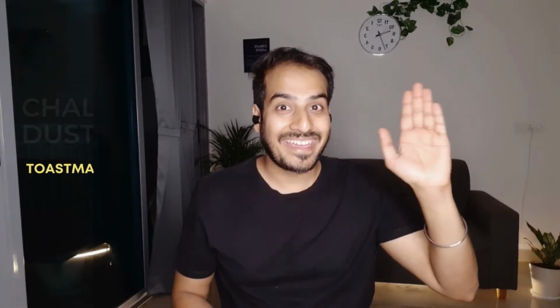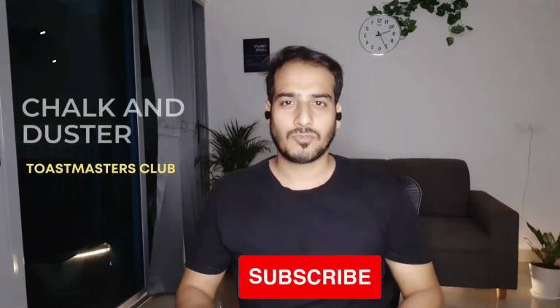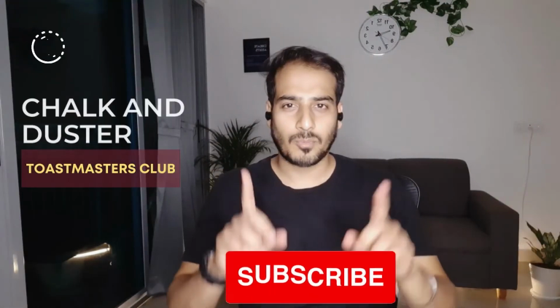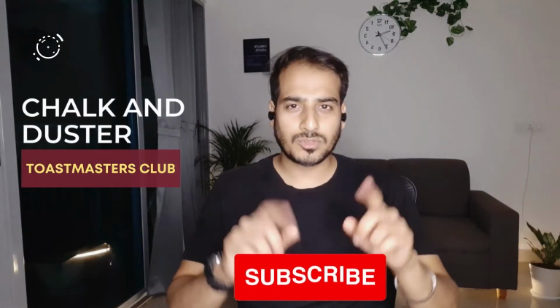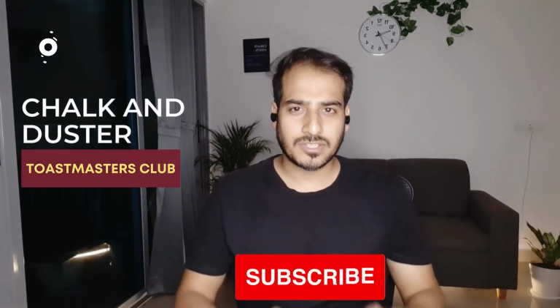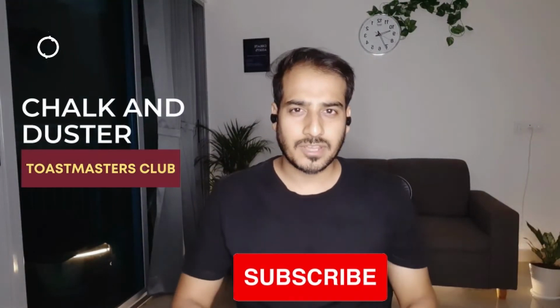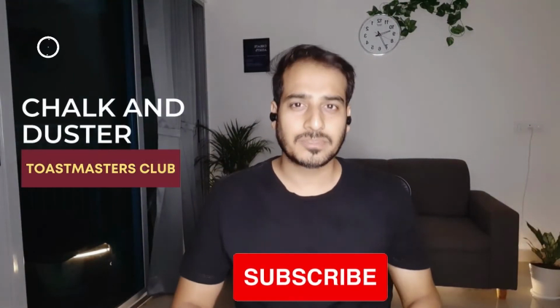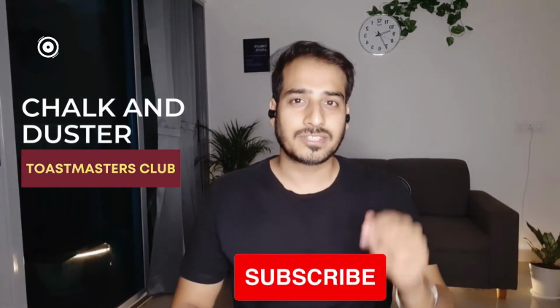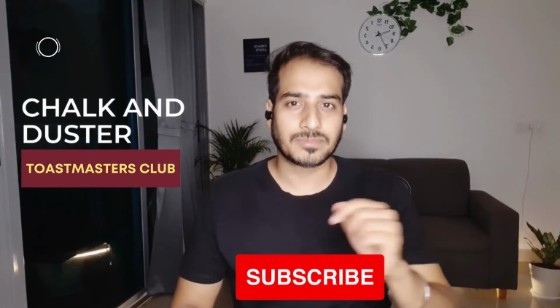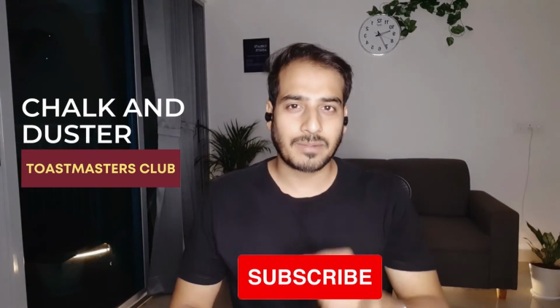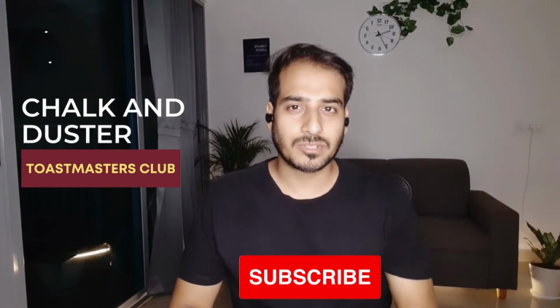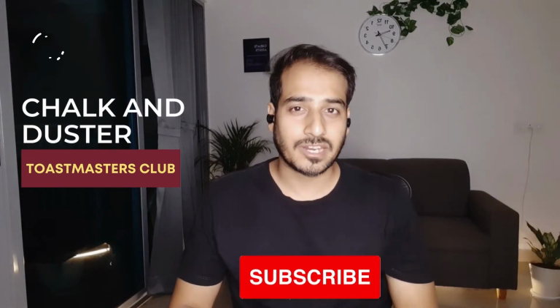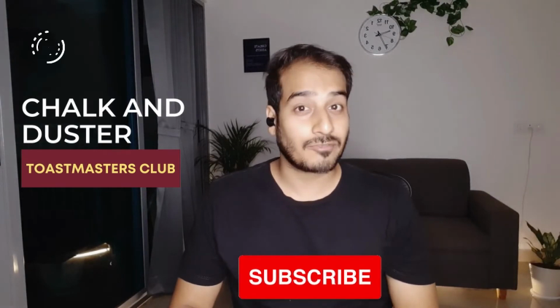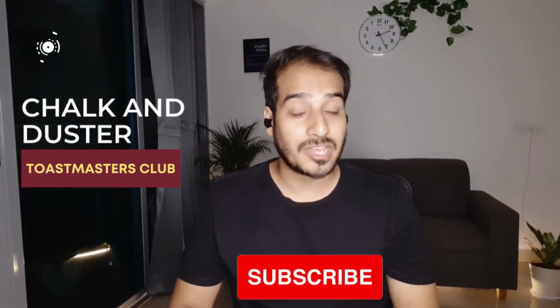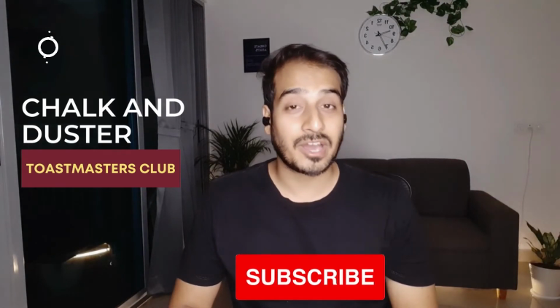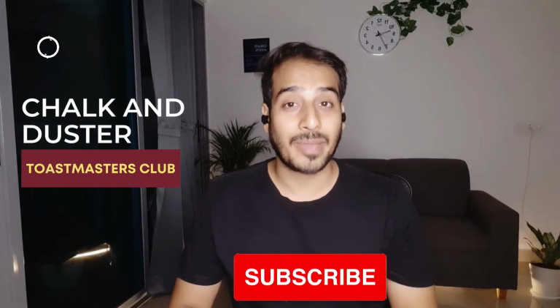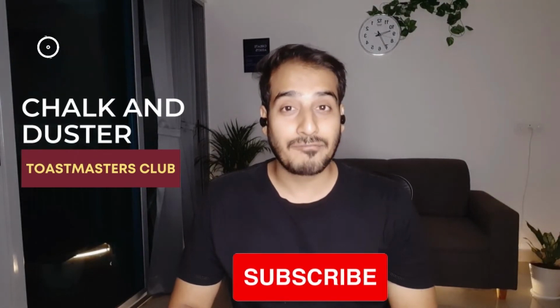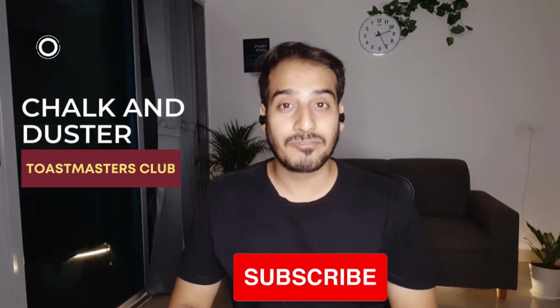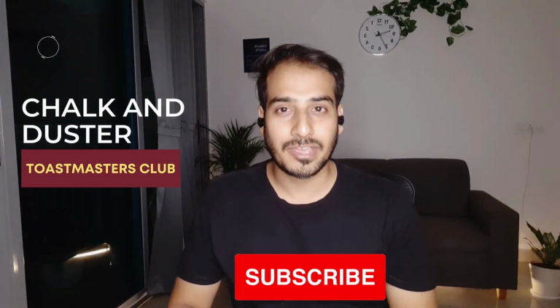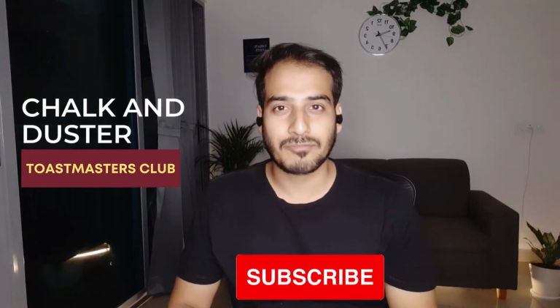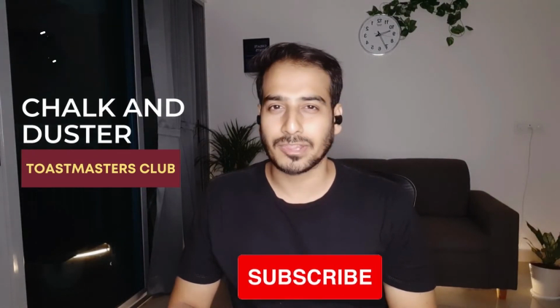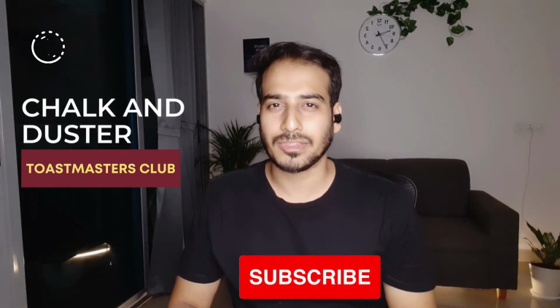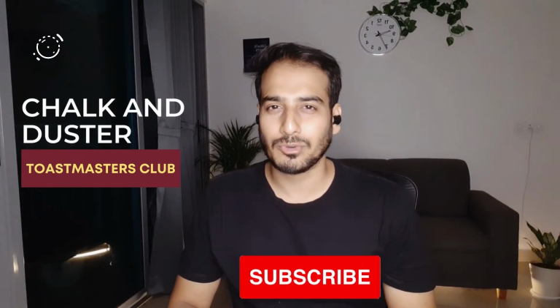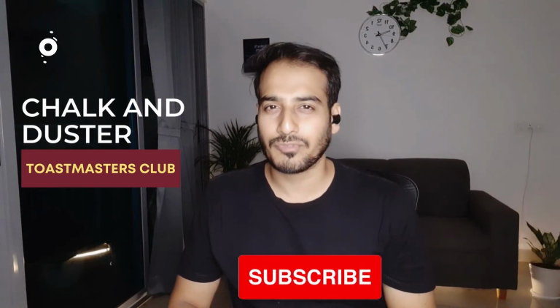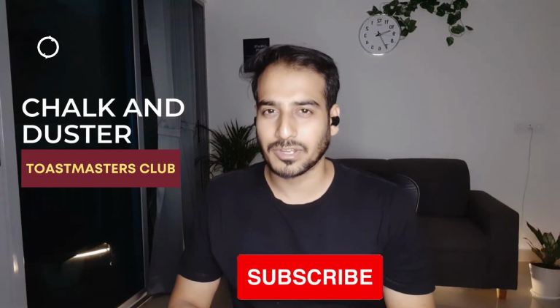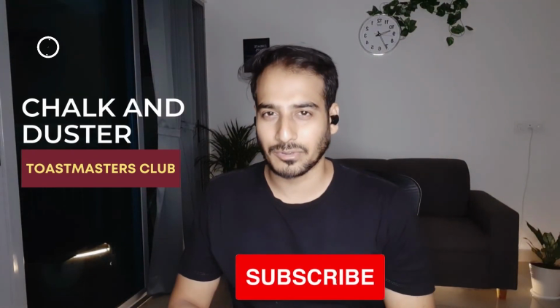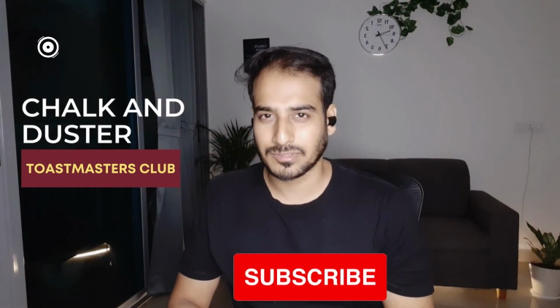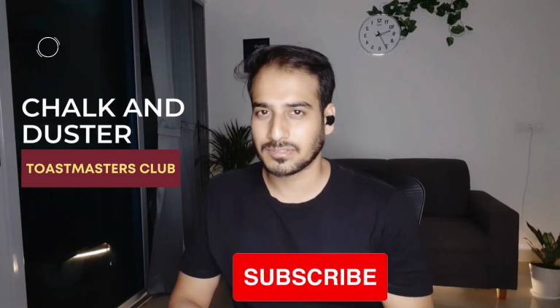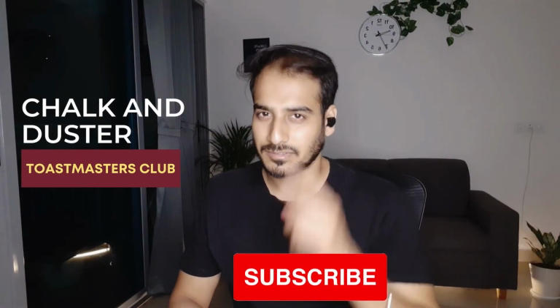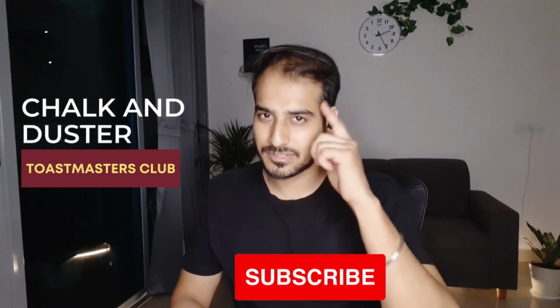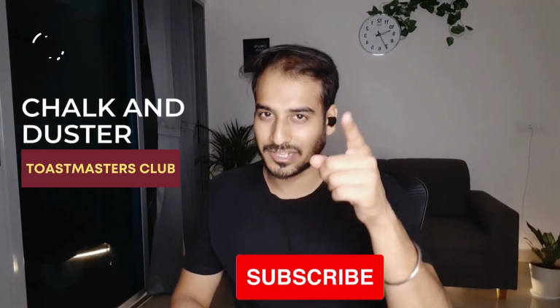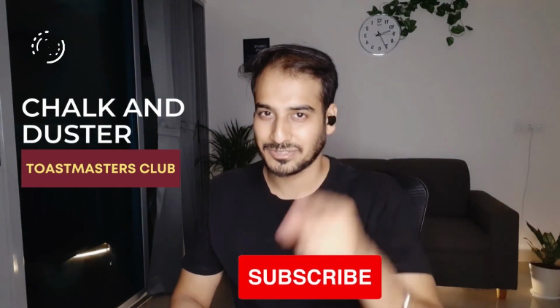For more such tips, subscribe to the channel. We come every week with new videos. Stay tuned.